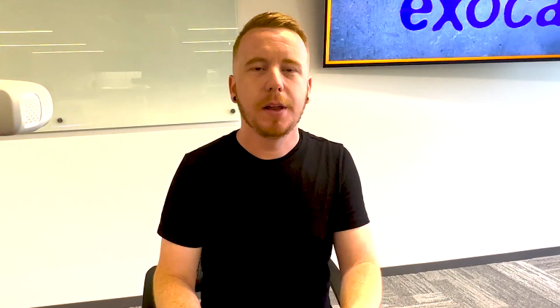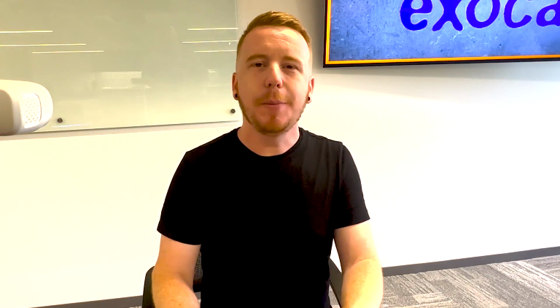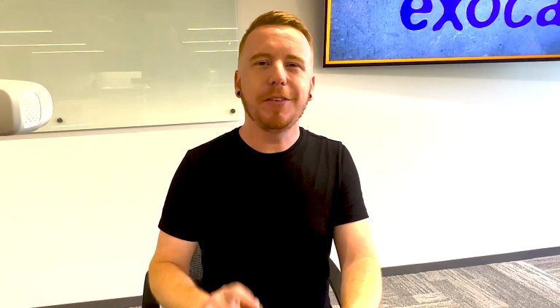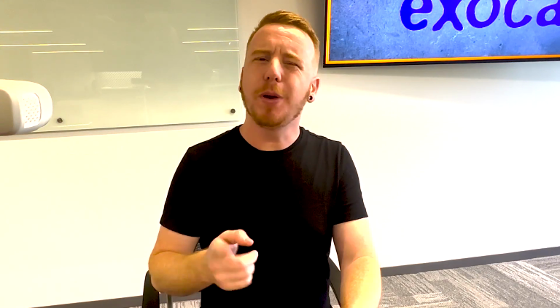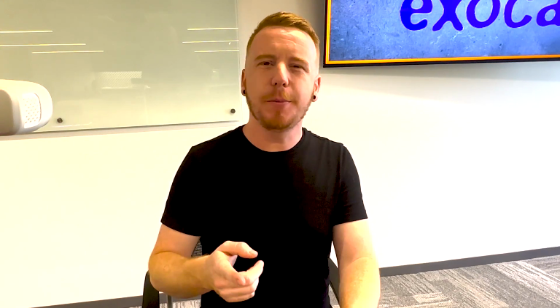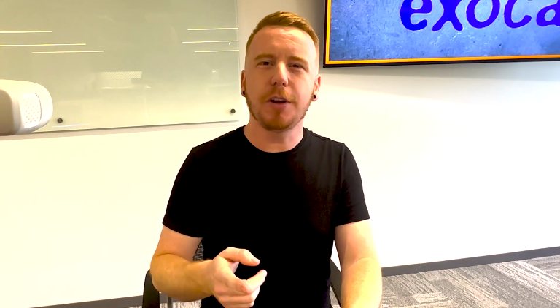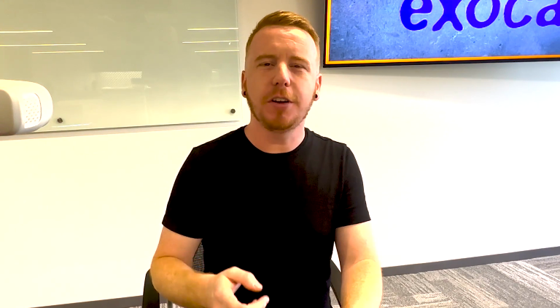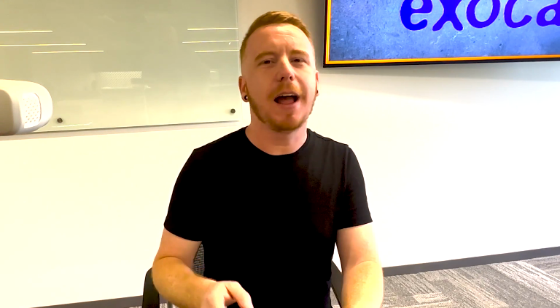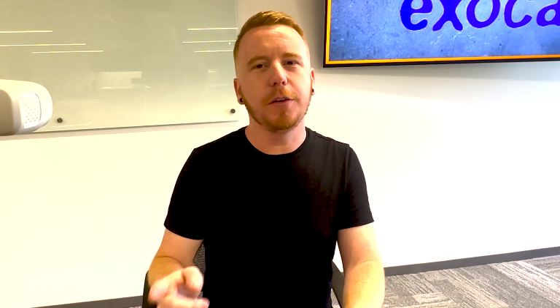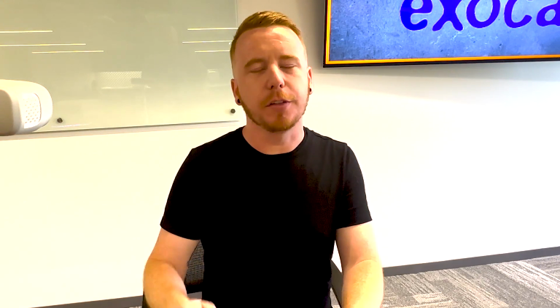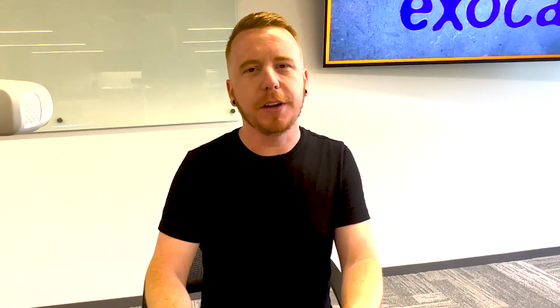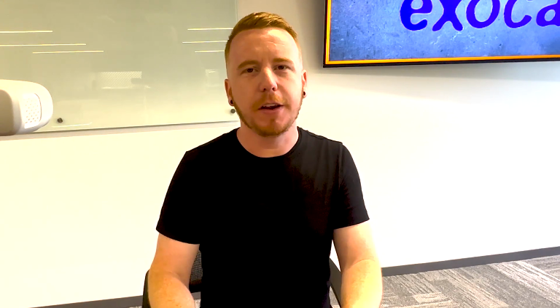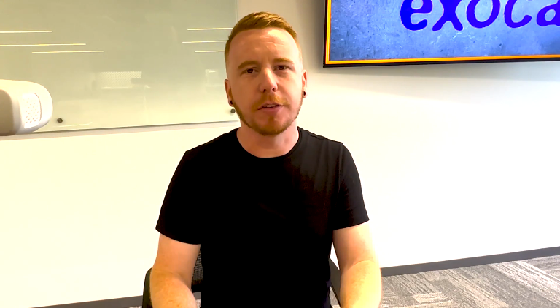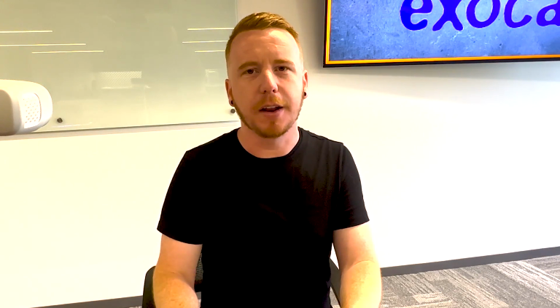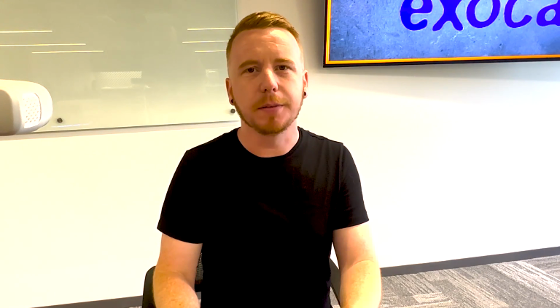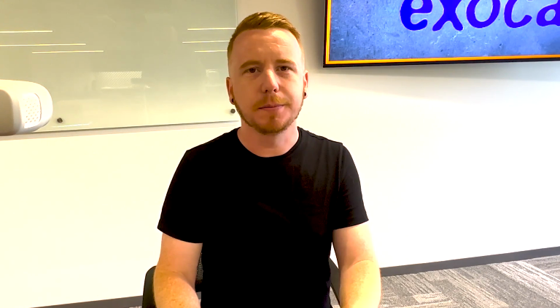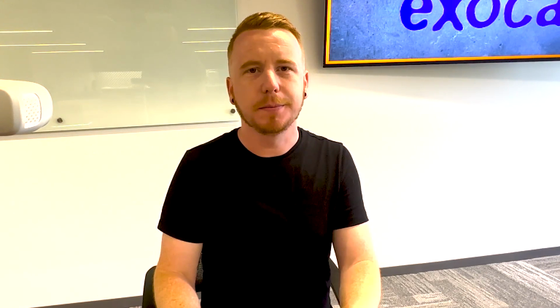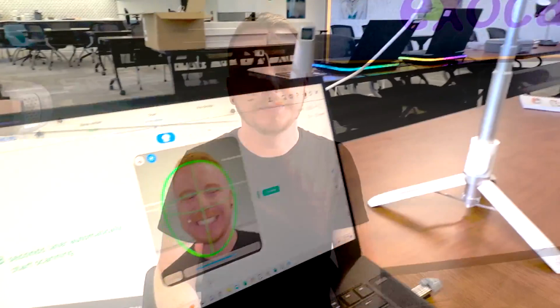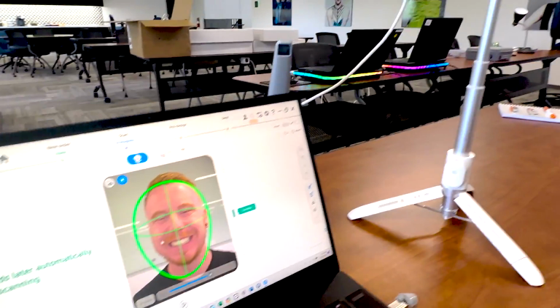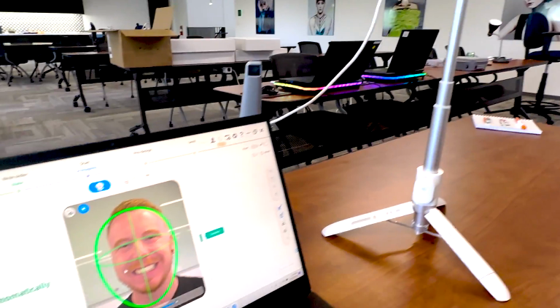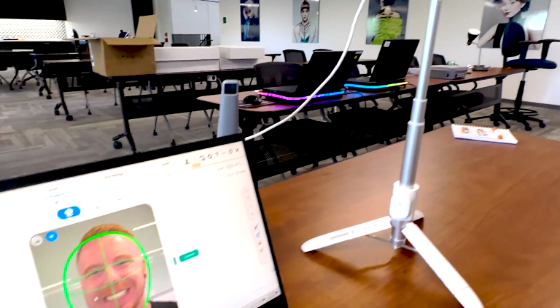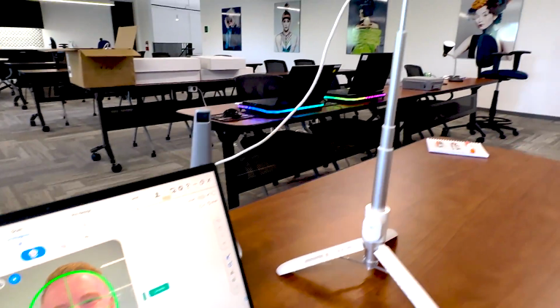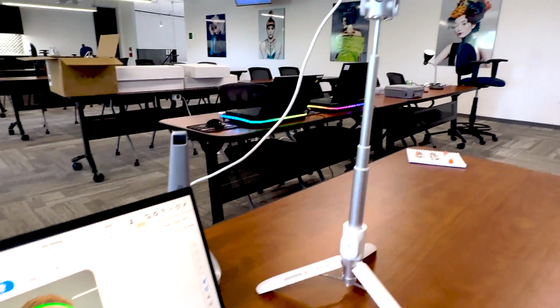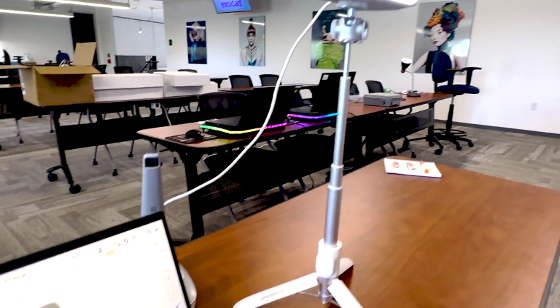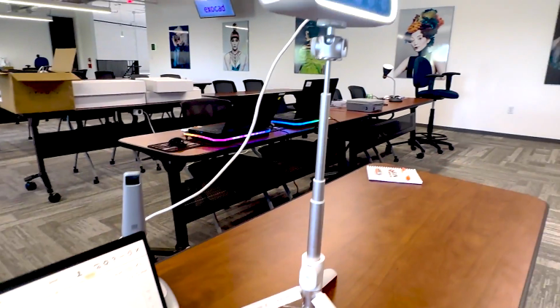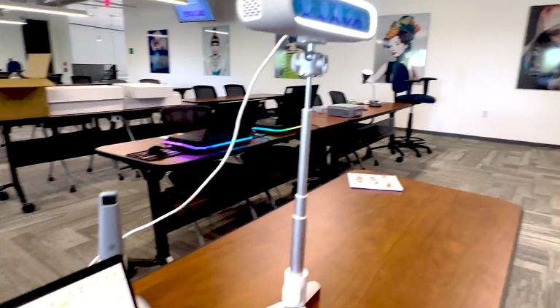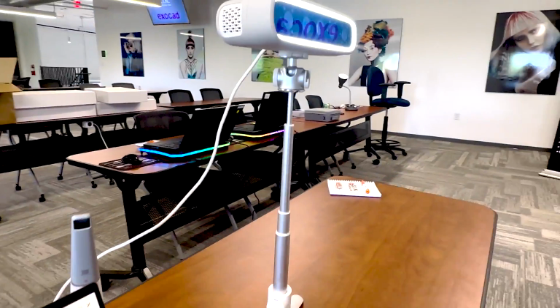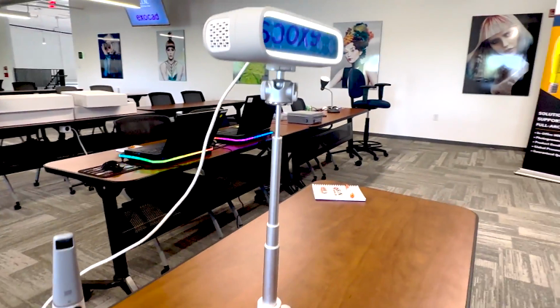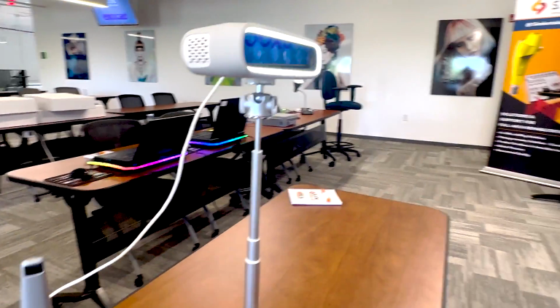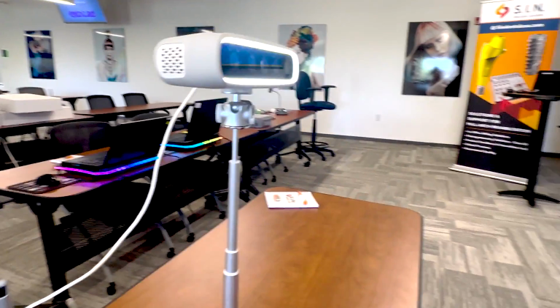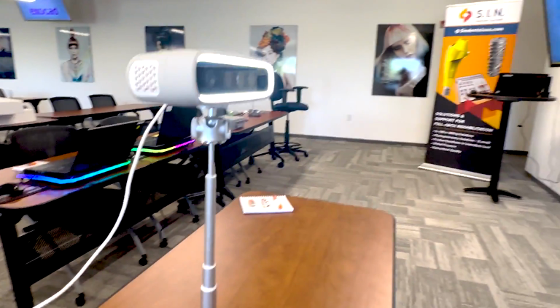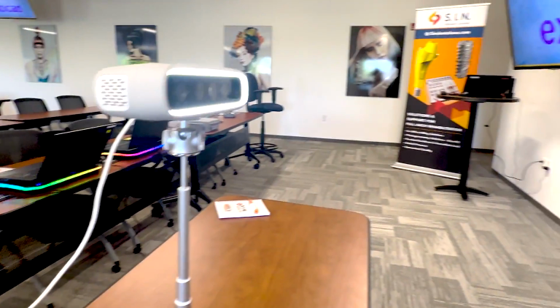Let me give you a quick demonstration on how to use the 3D facial scanner. 3... 2... 1...